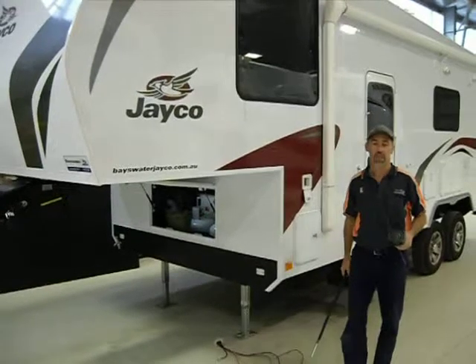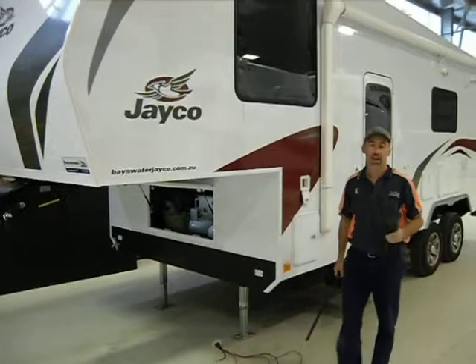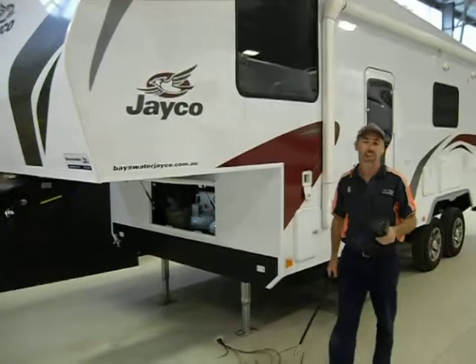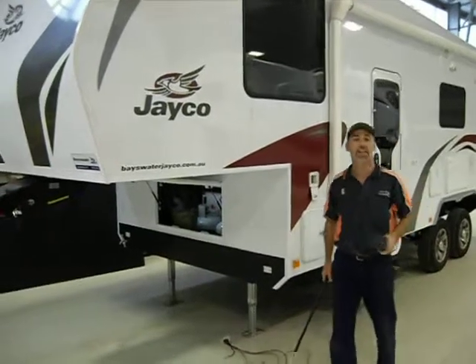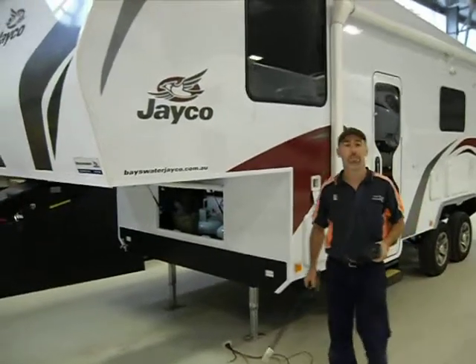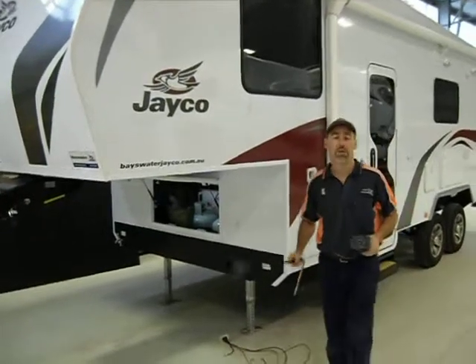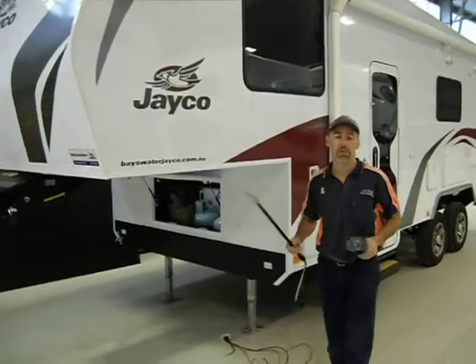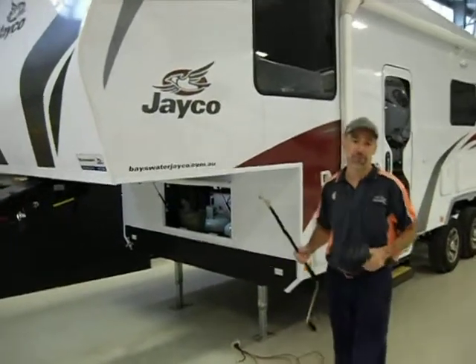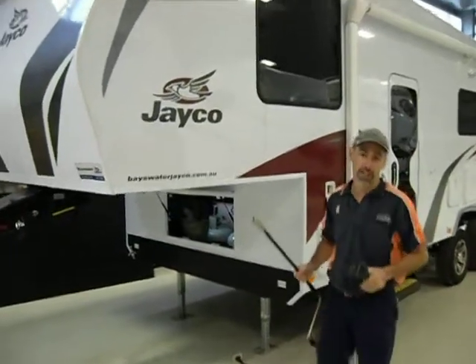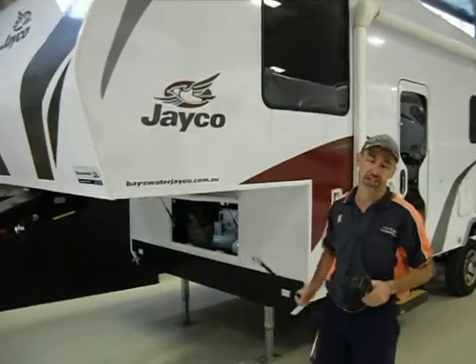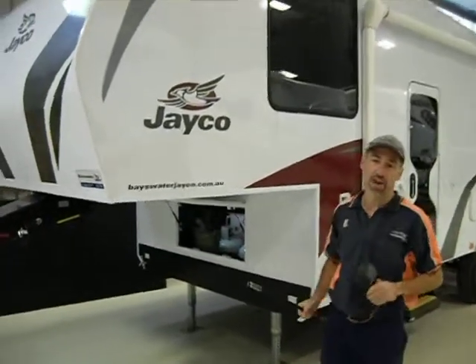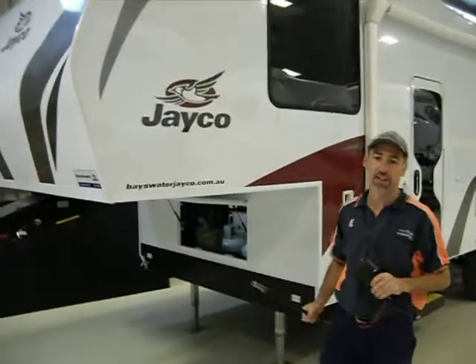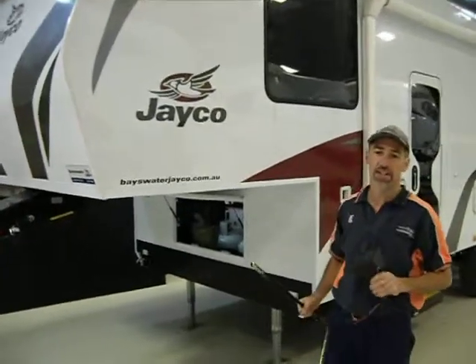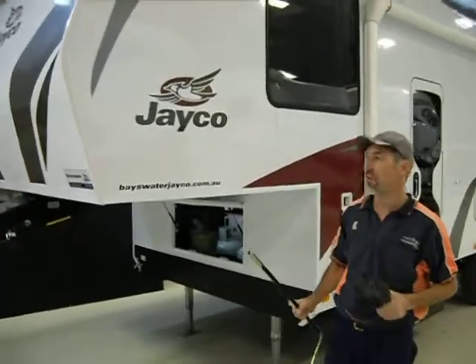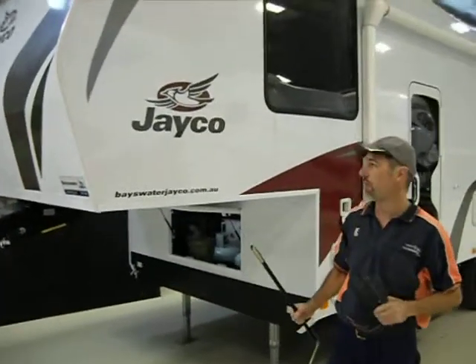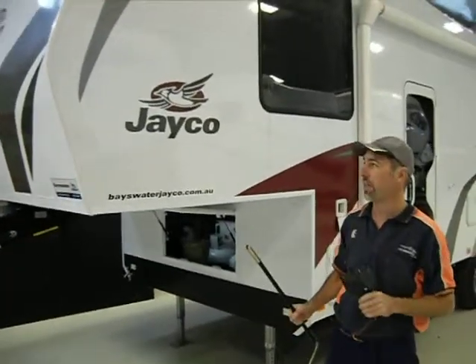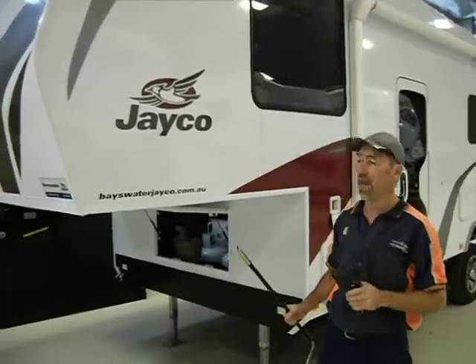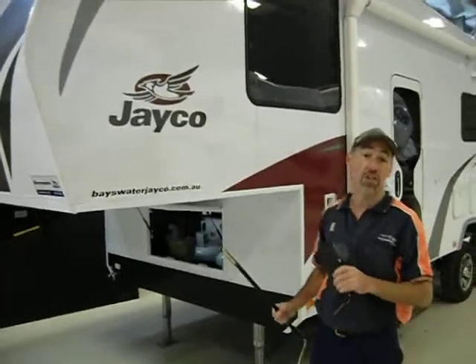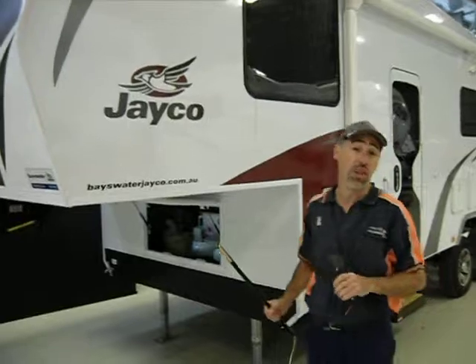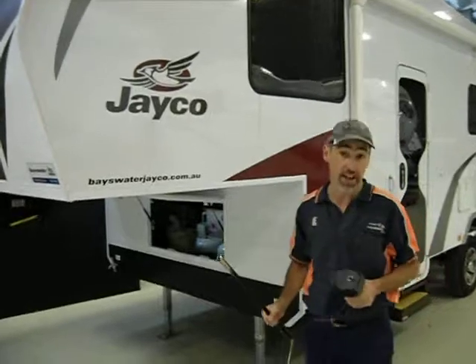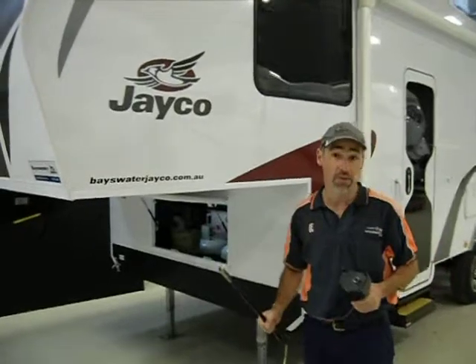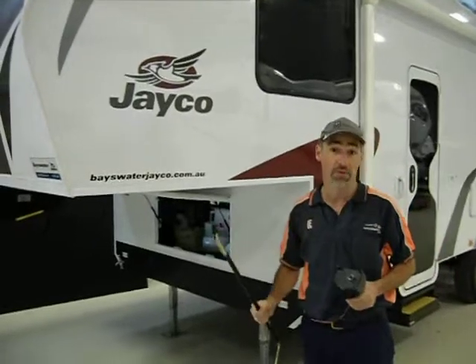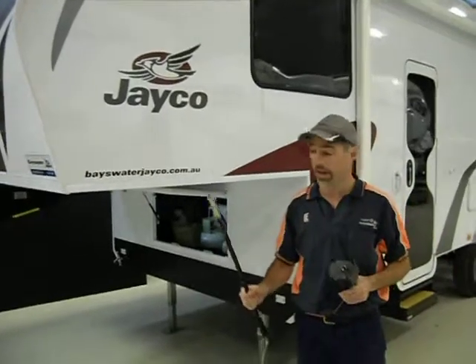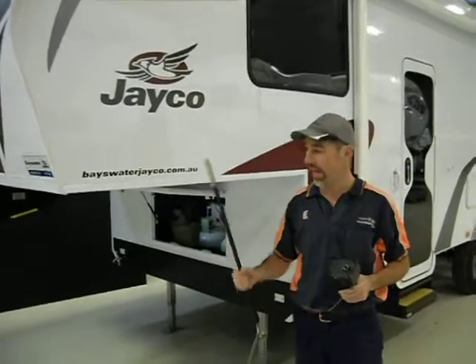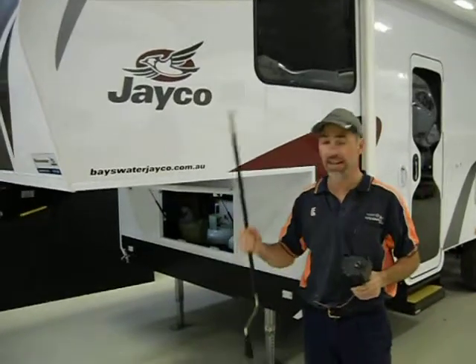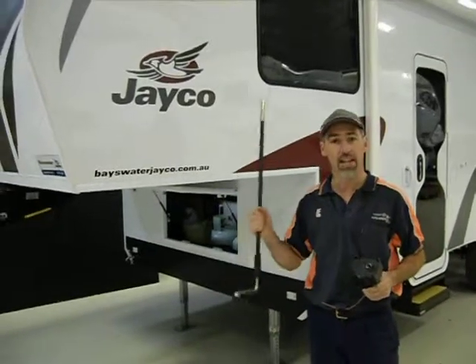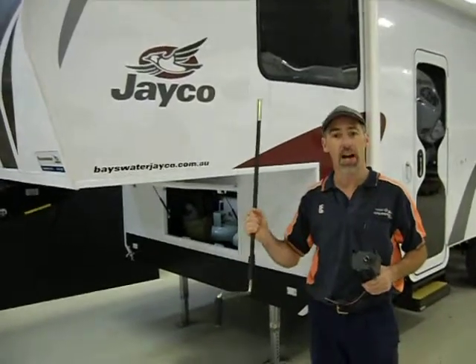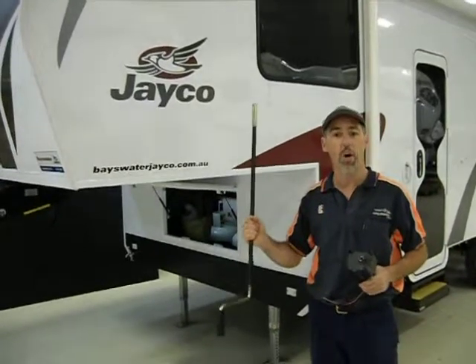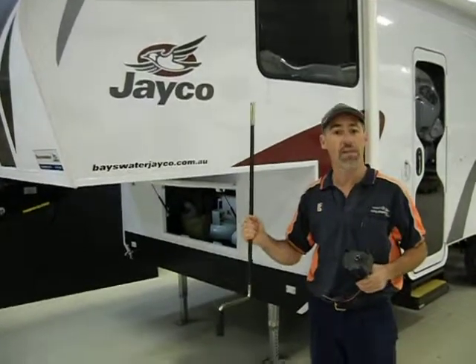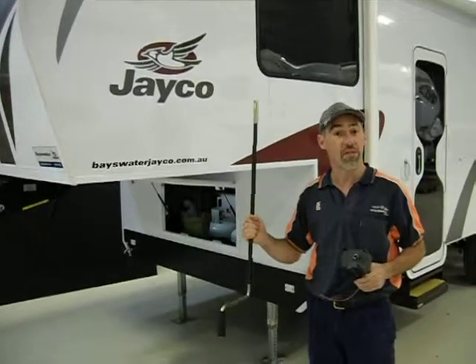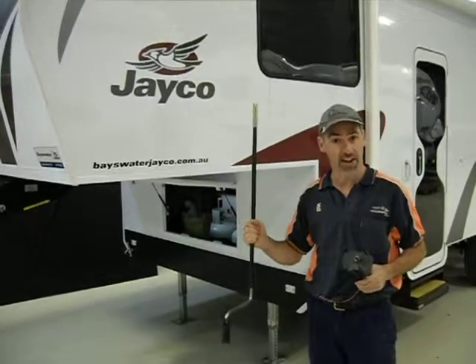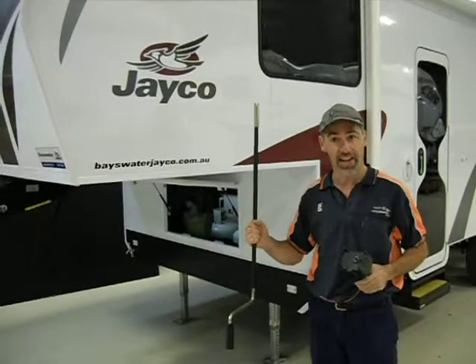Hi there, welcome to Fifth Wheelers Australia. Today we're talking about the new Jayco Fifth Wheeler and the winder for the front legs.